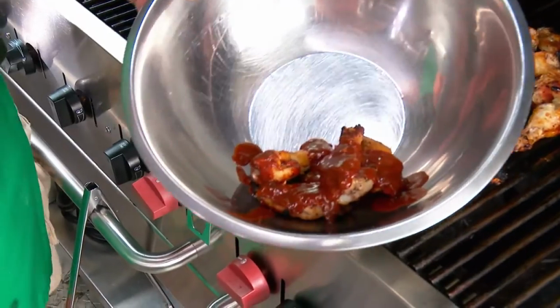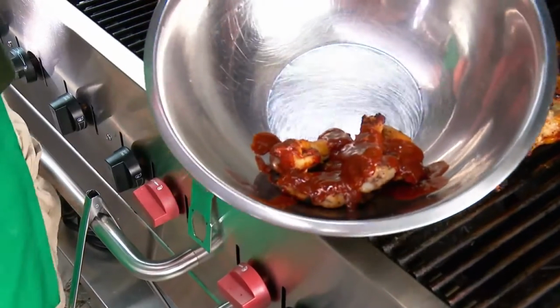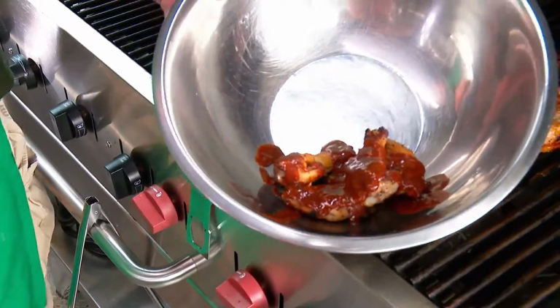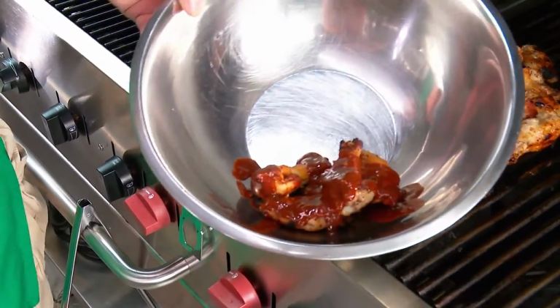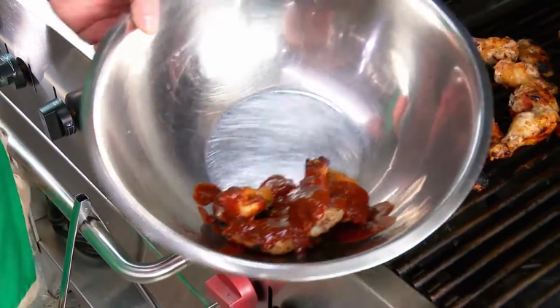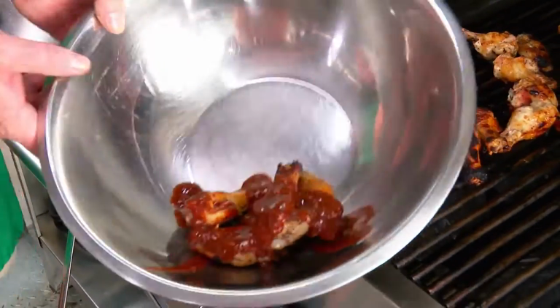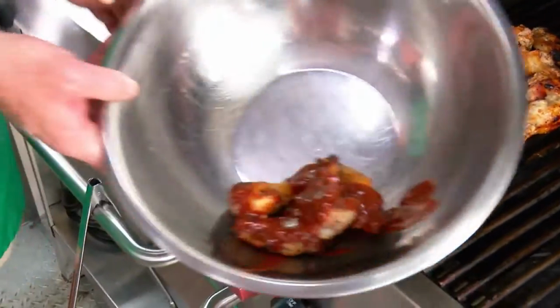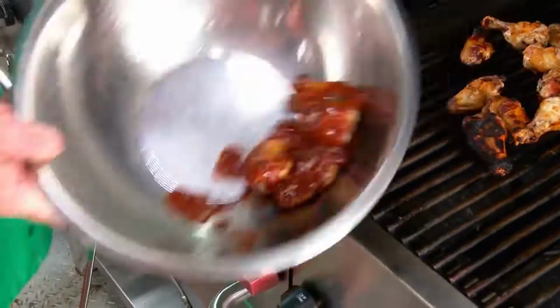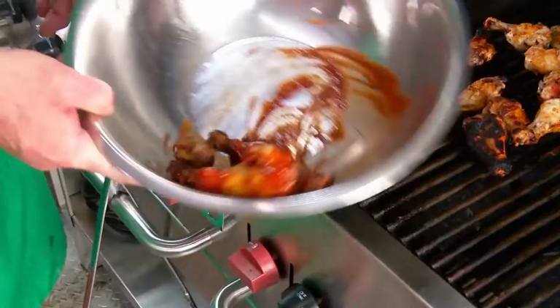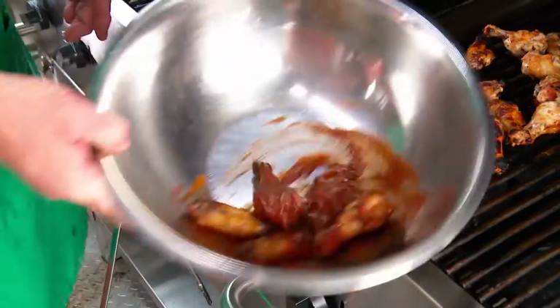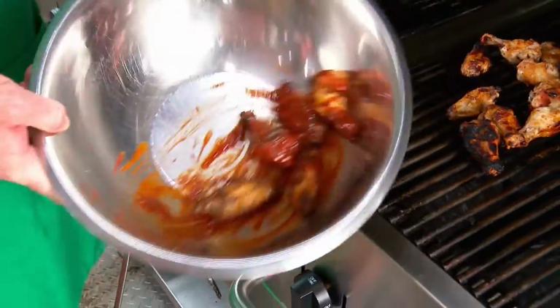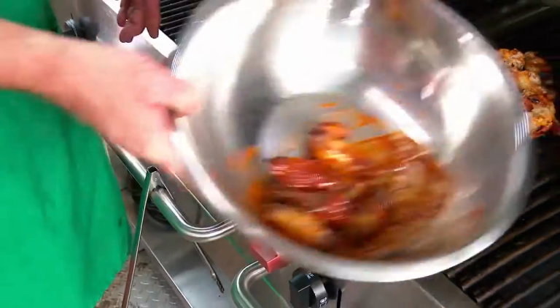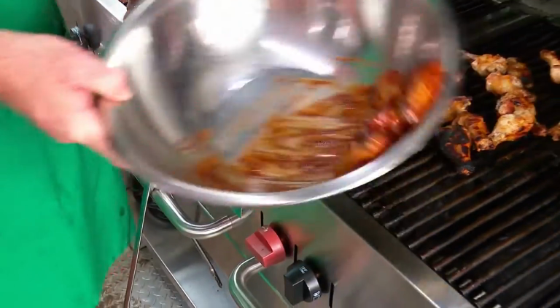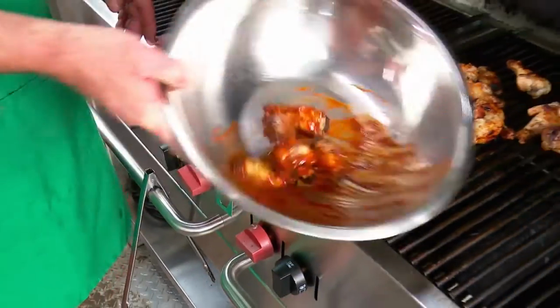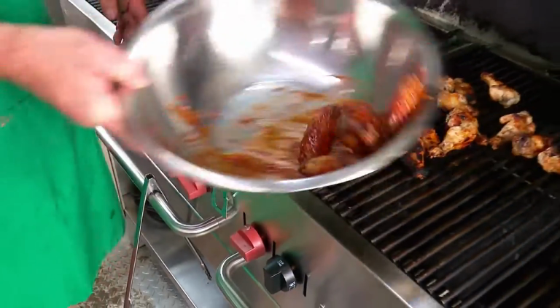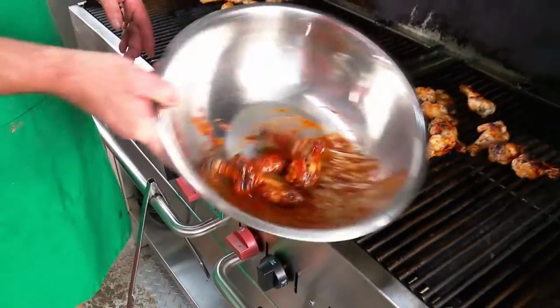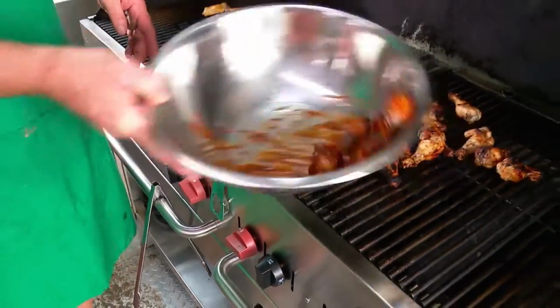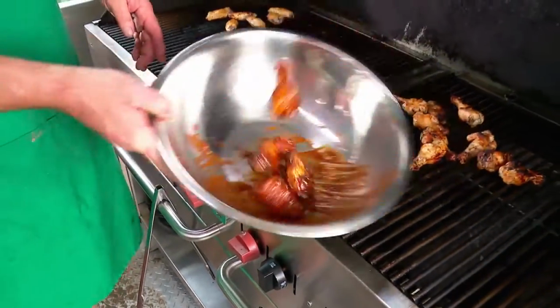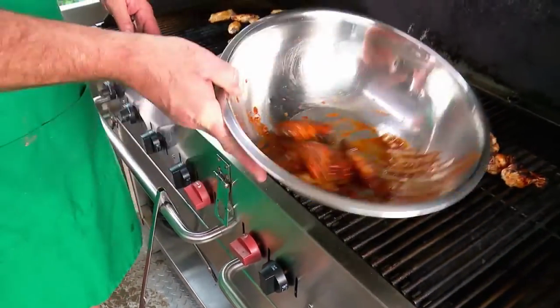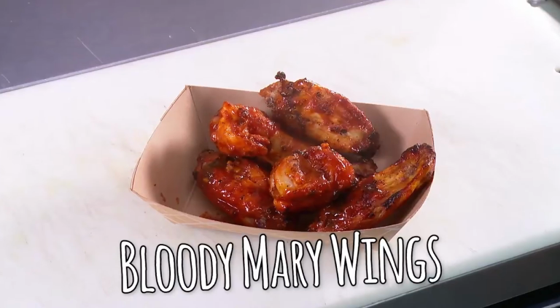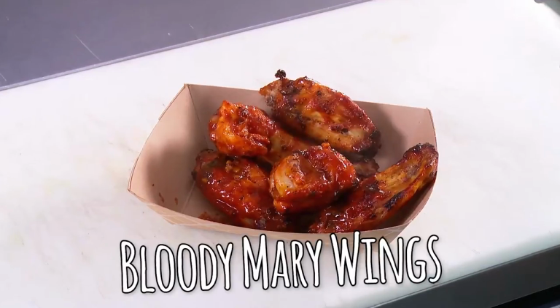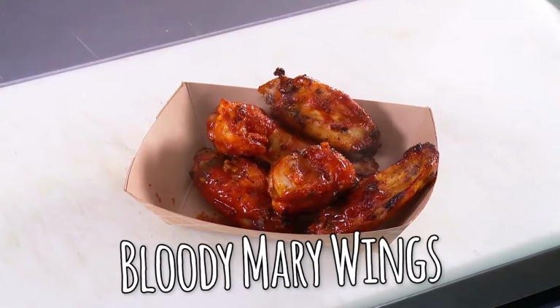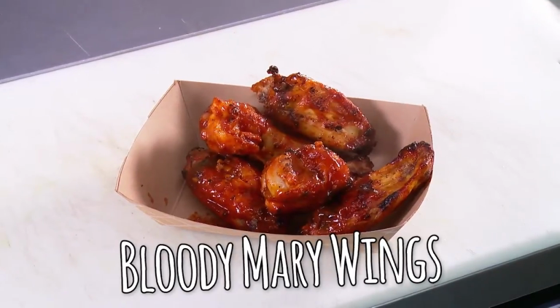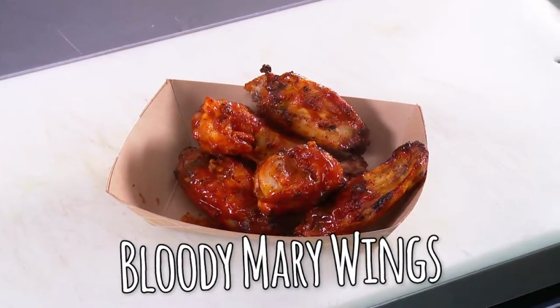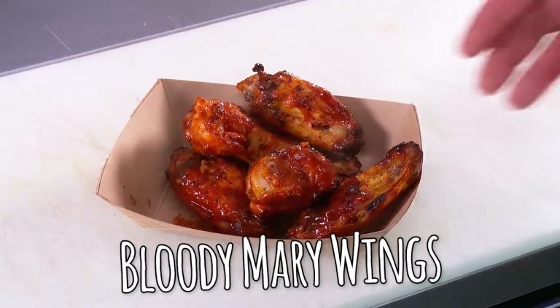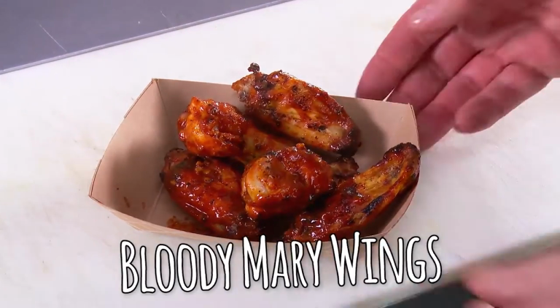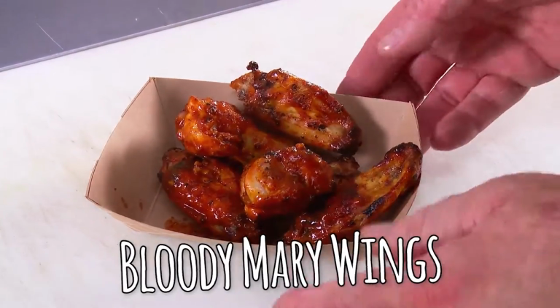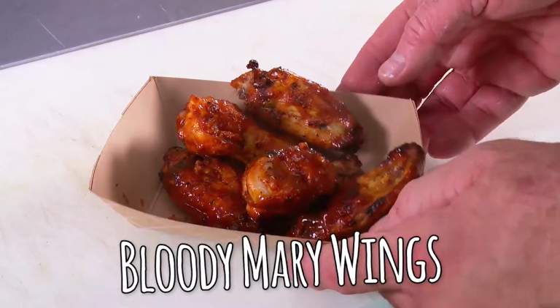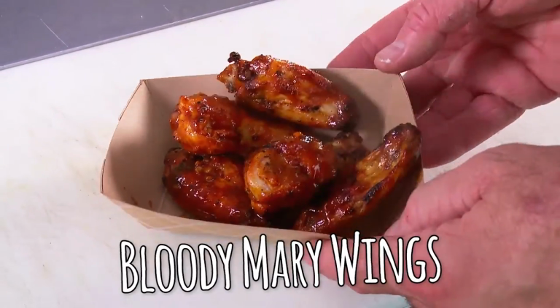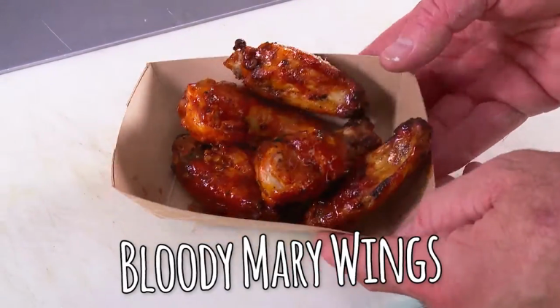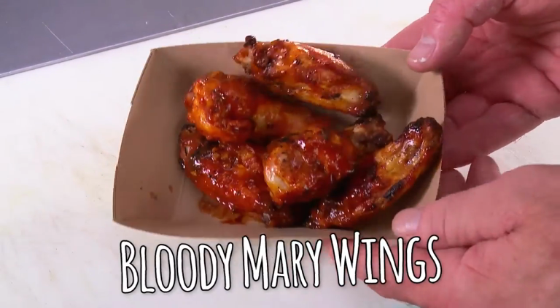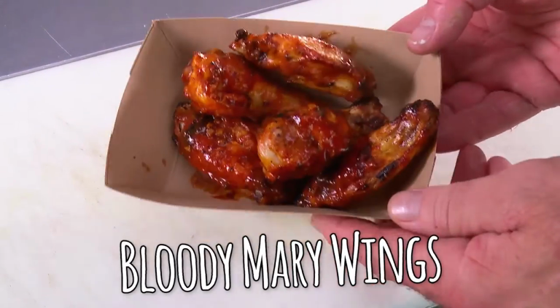Now our wings are done, simply toss and serve. We'll be right back.